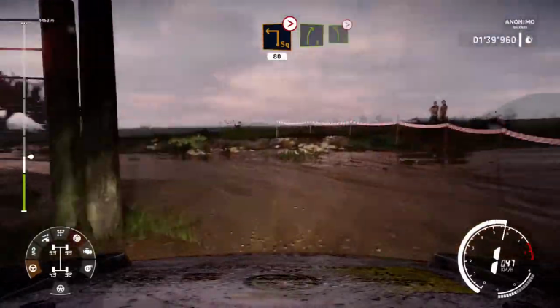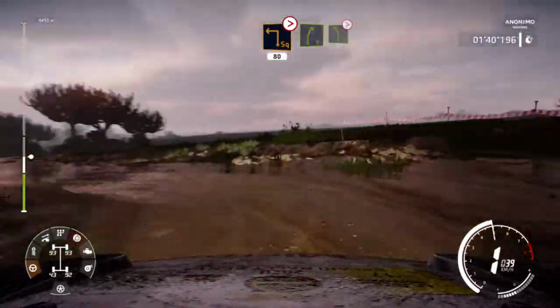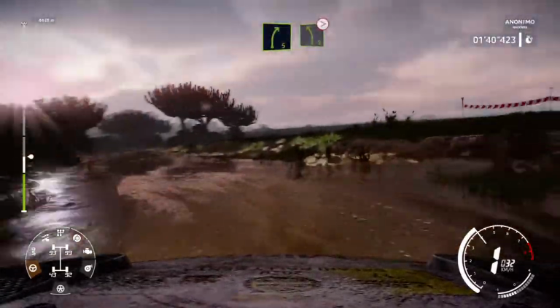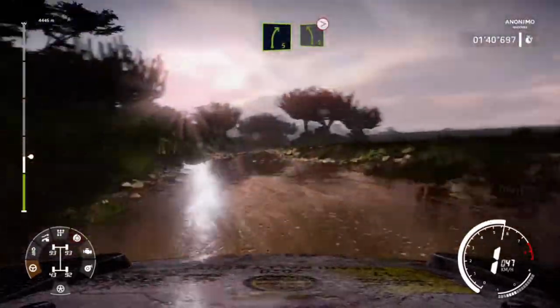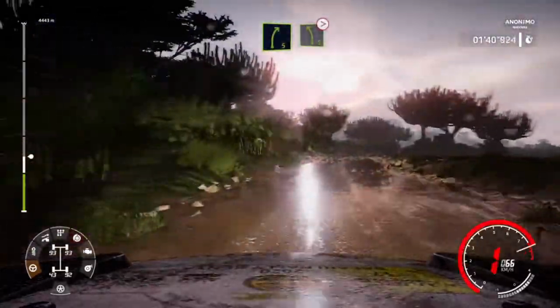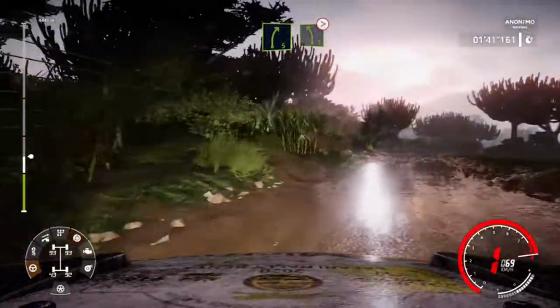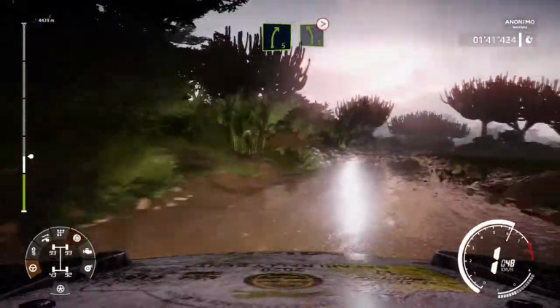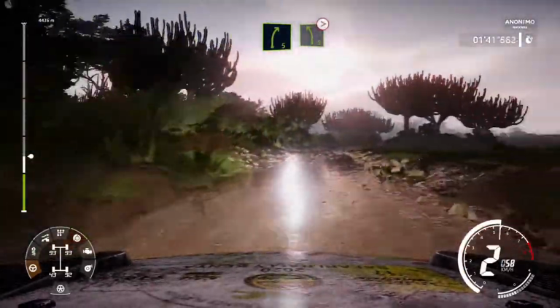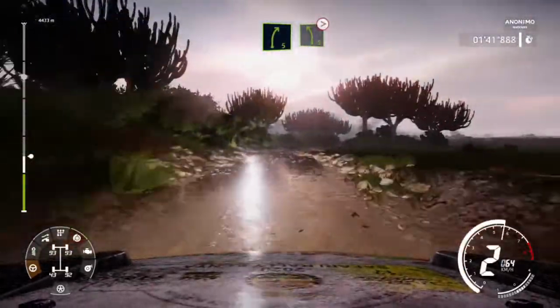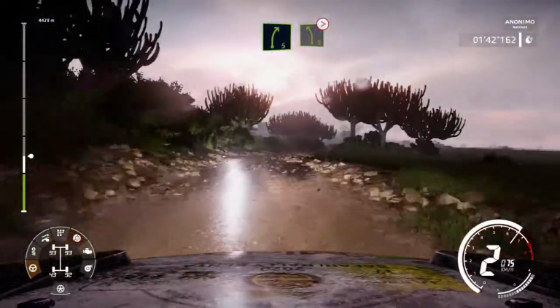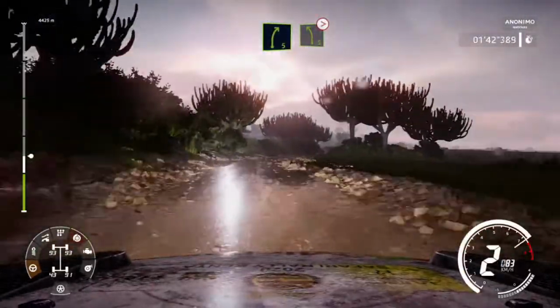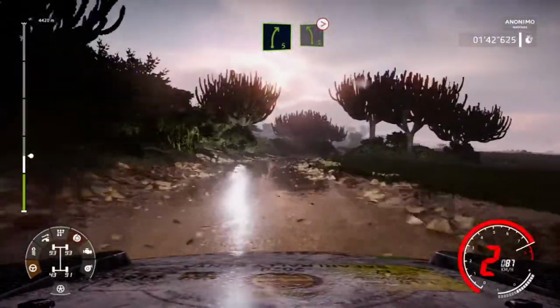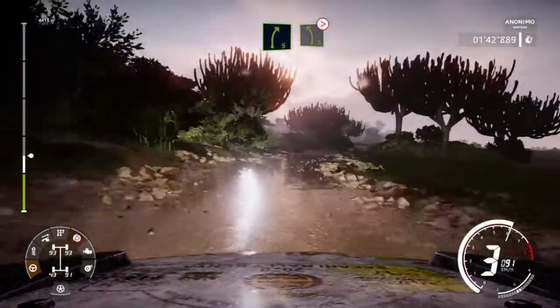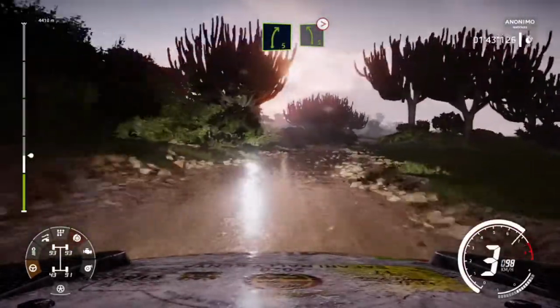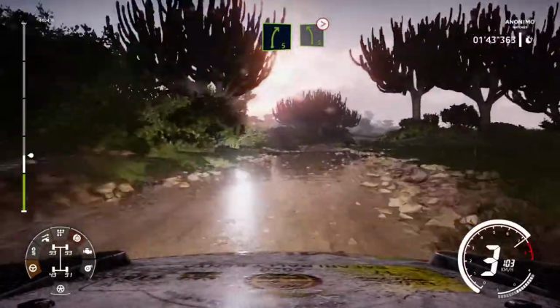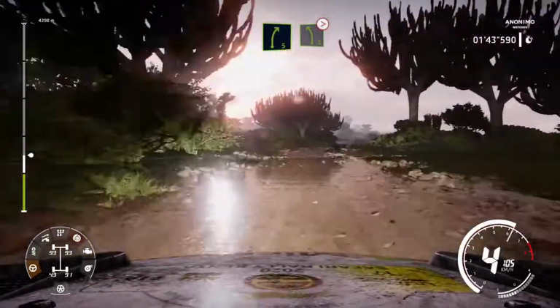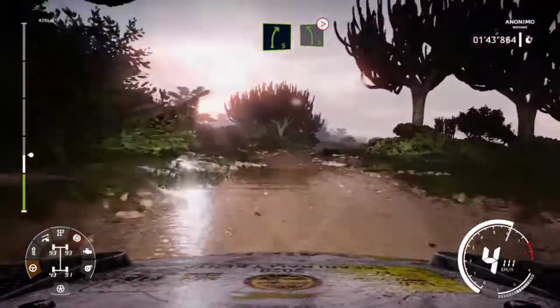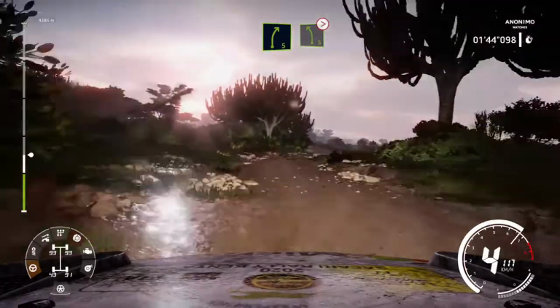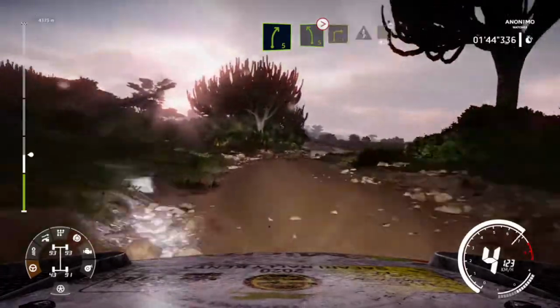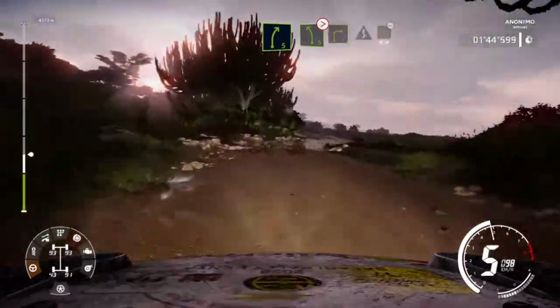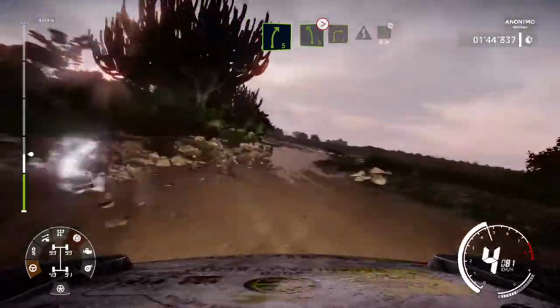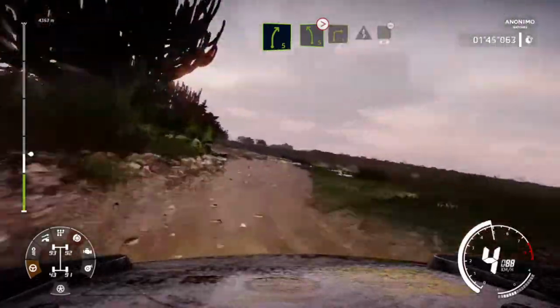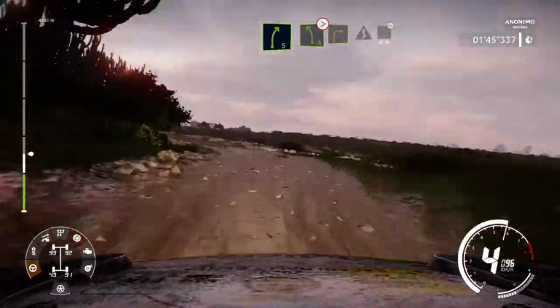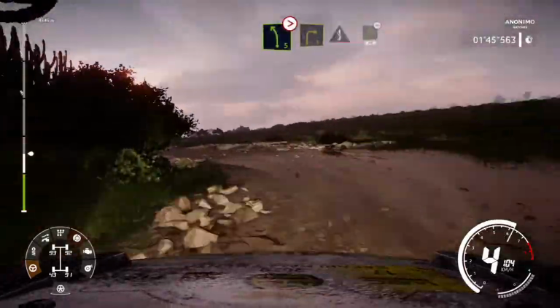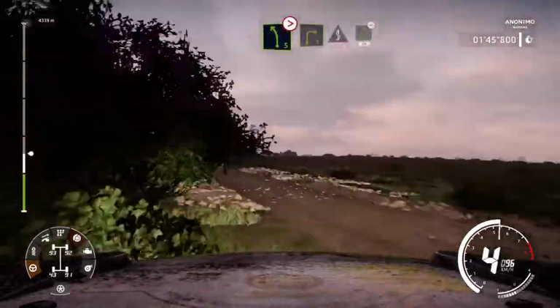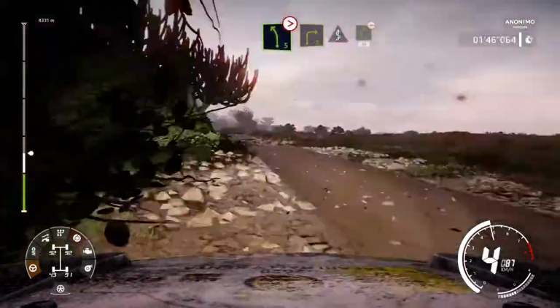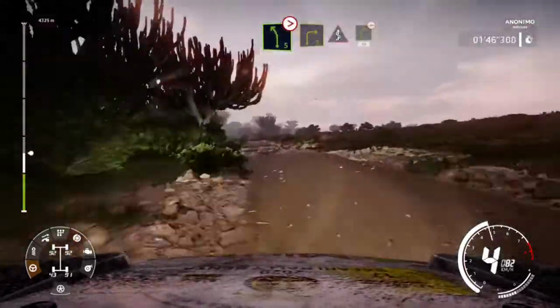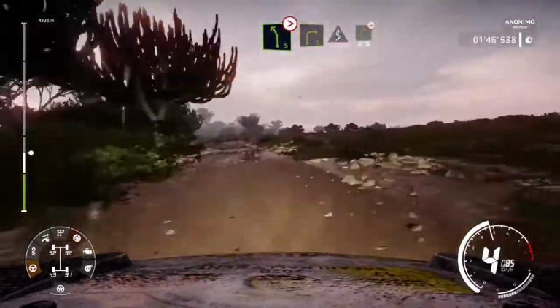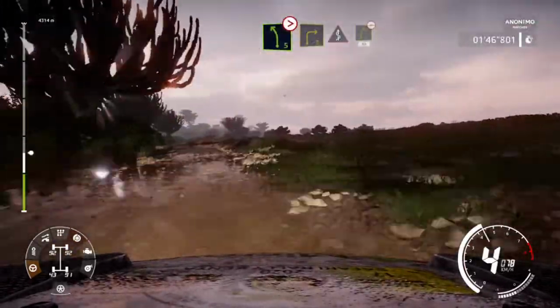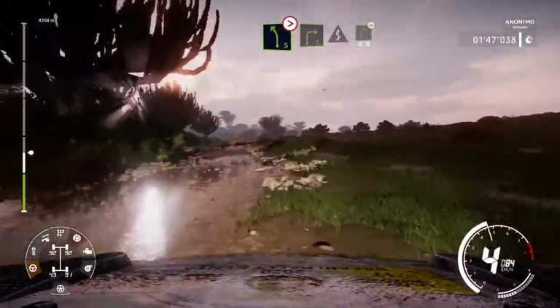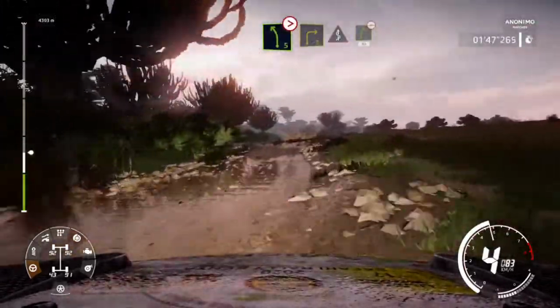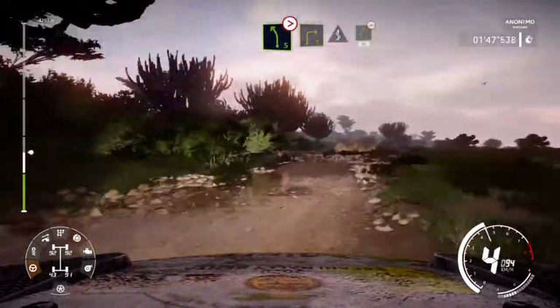Right 5 into left 5, tightens. Into right 3, short, into kinks, and right 5, 80, bumpy.